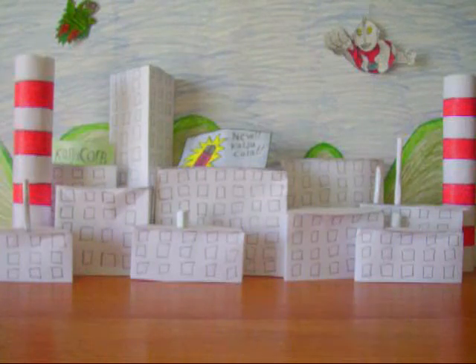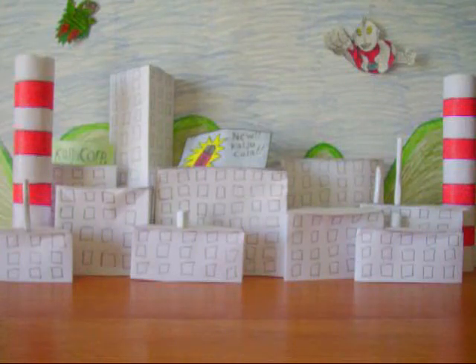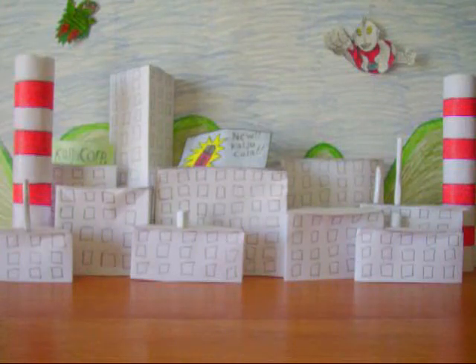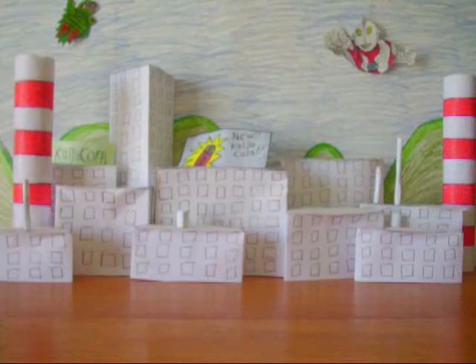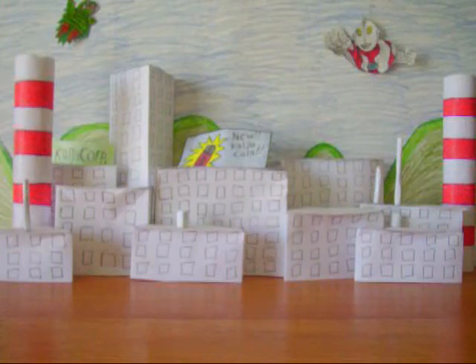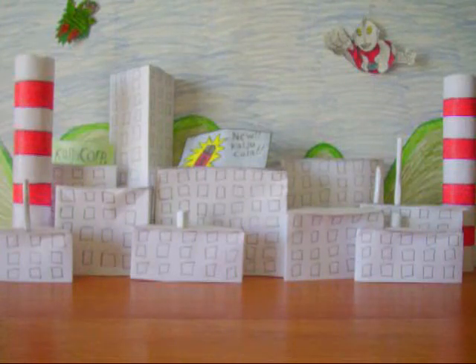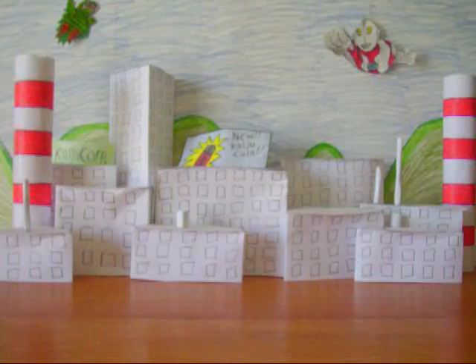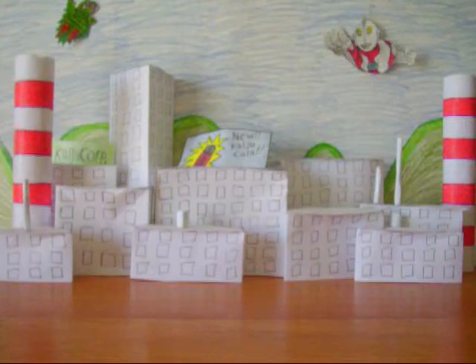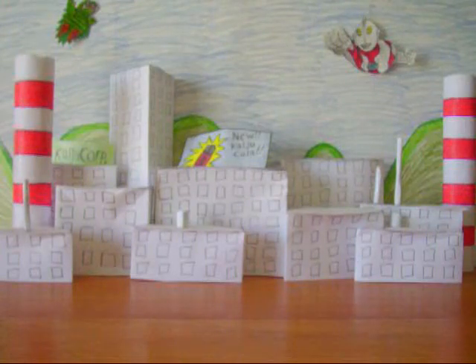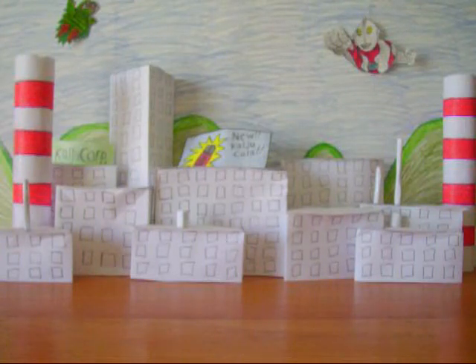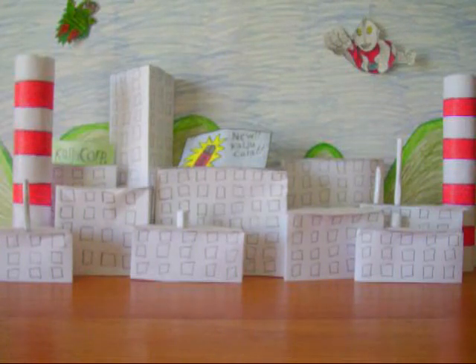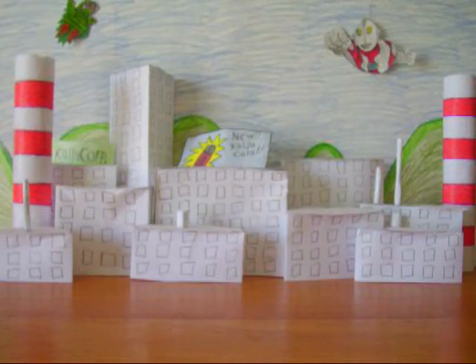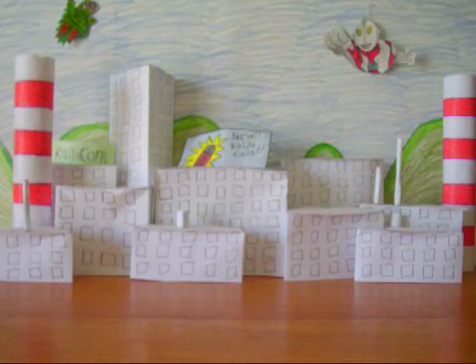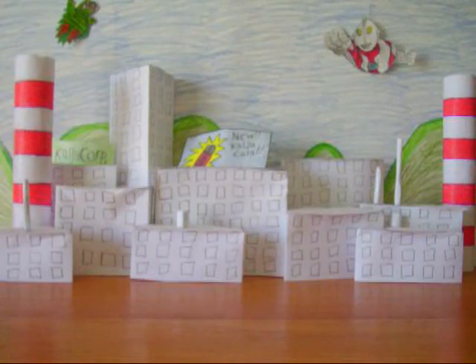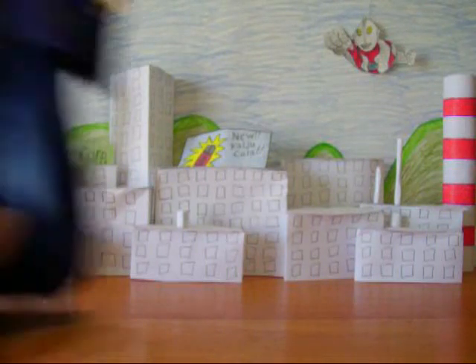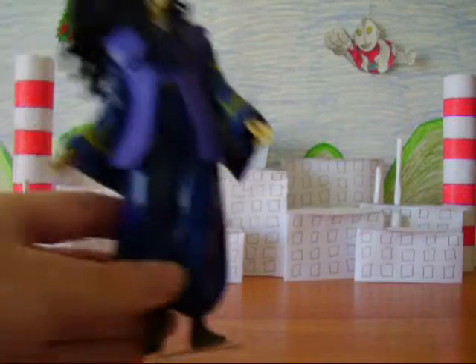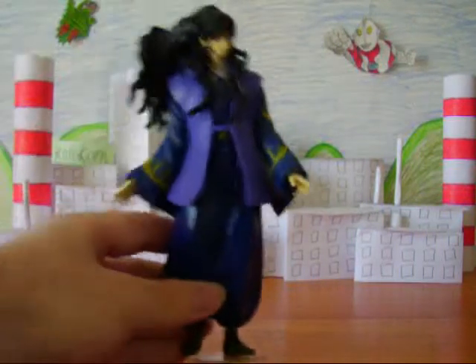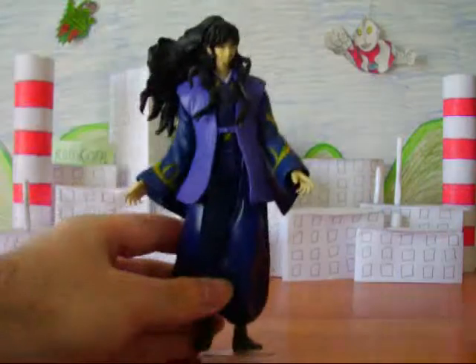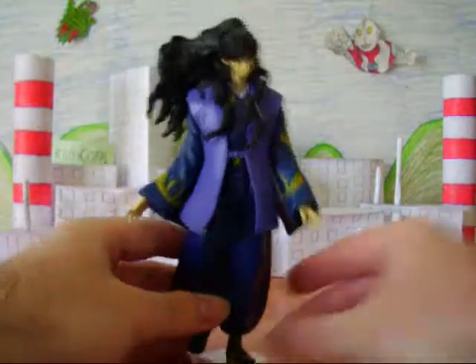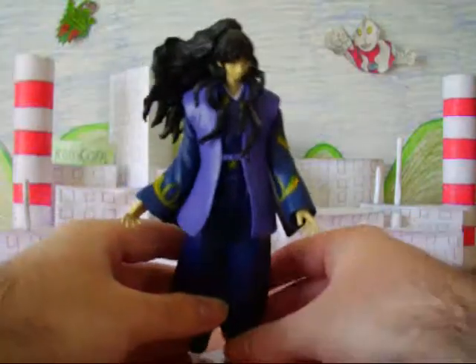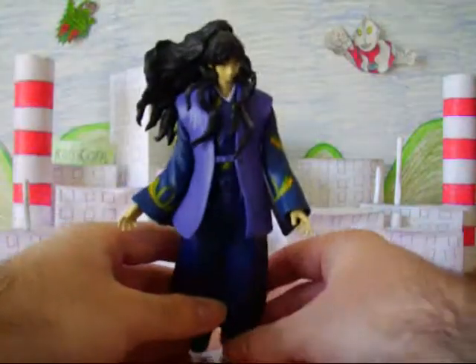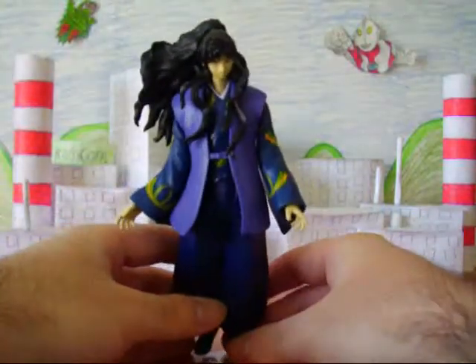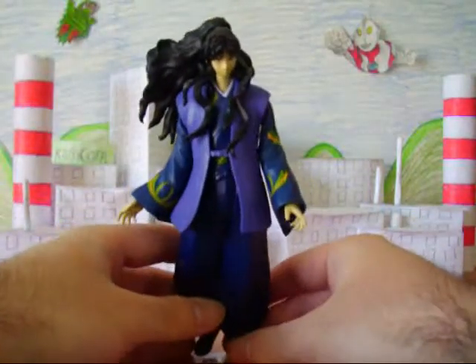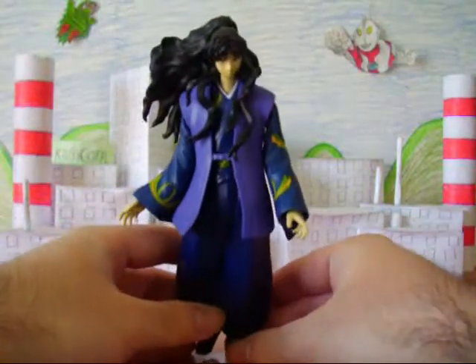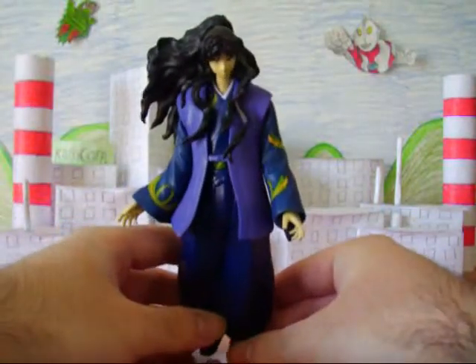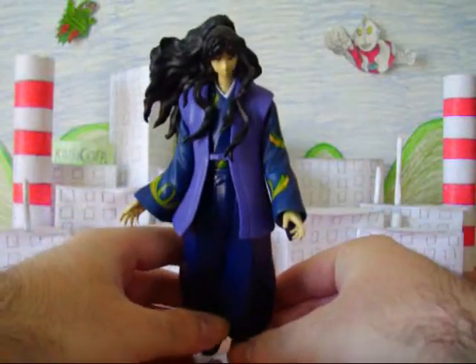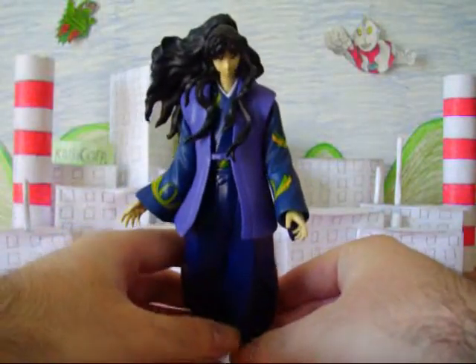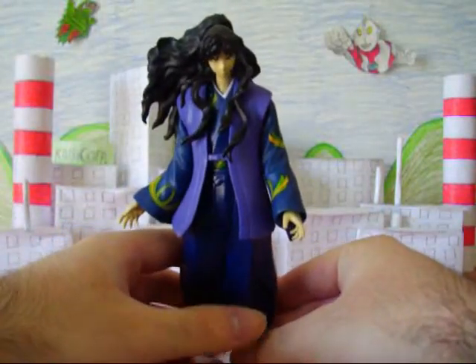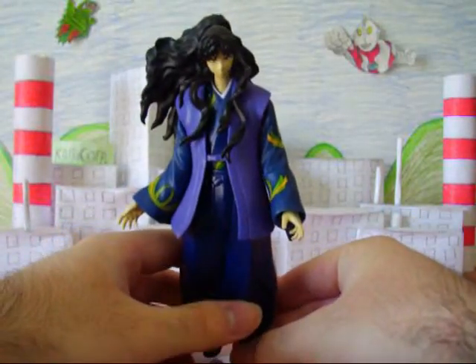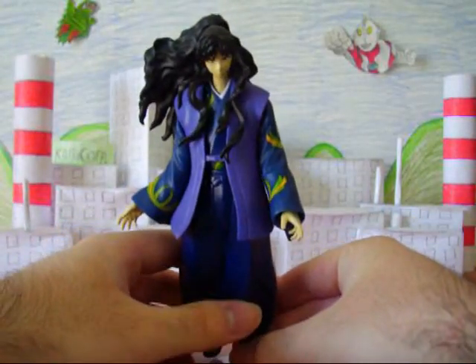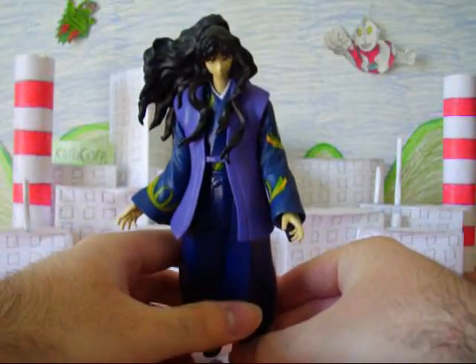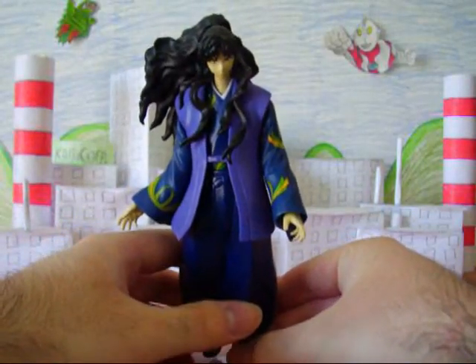As you can see by the title, this person requested to see a review of the Toynami Naraku figure.